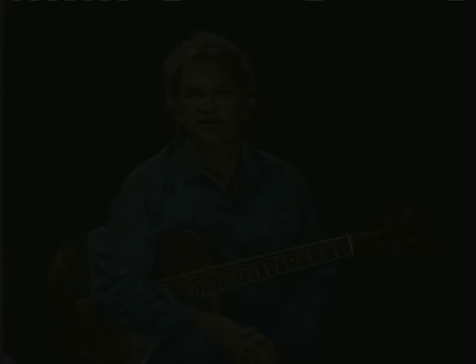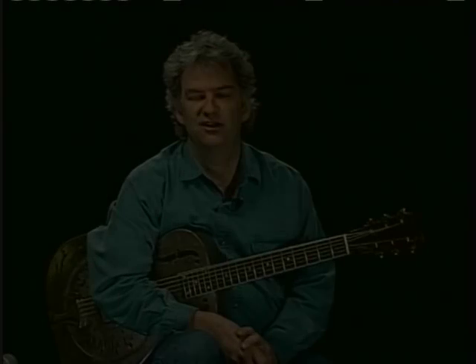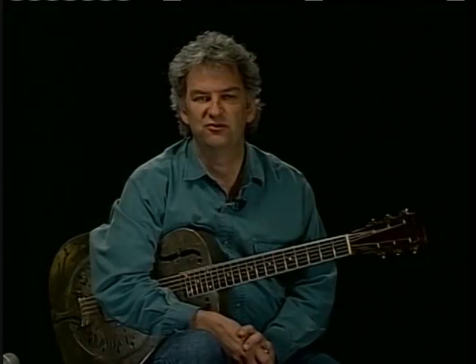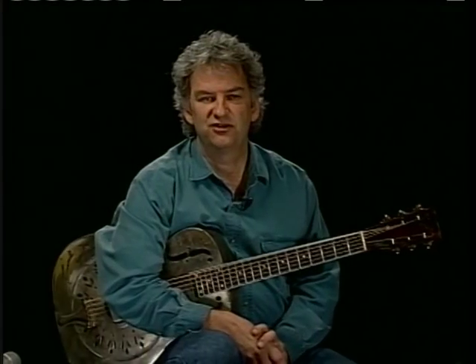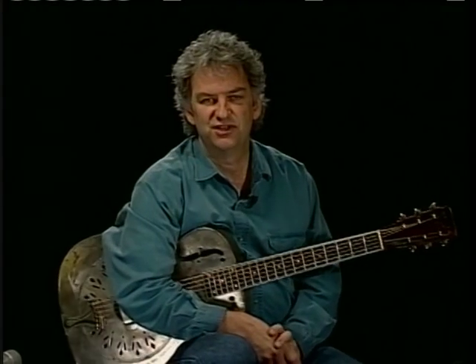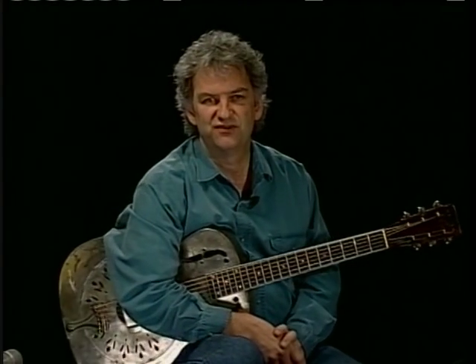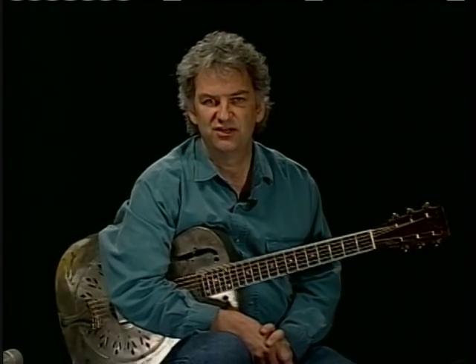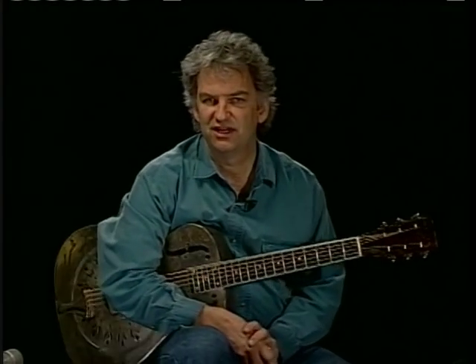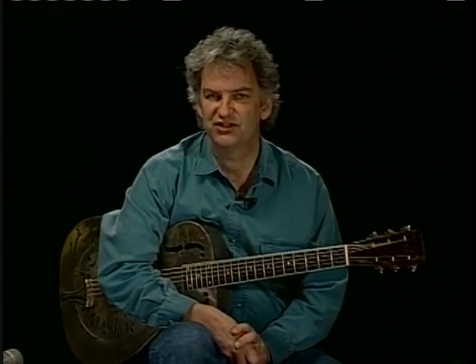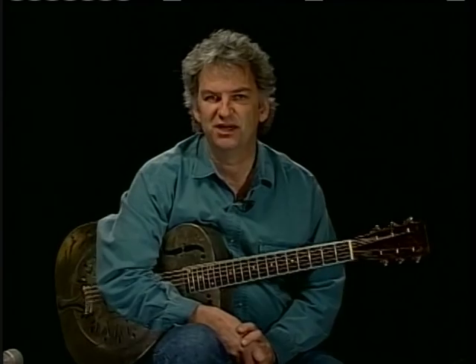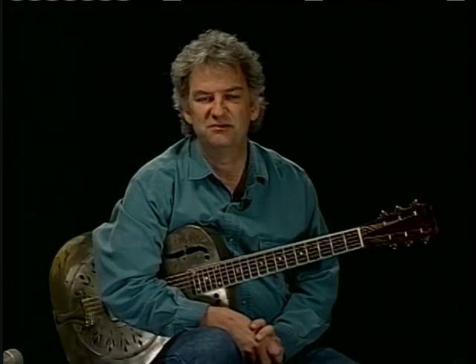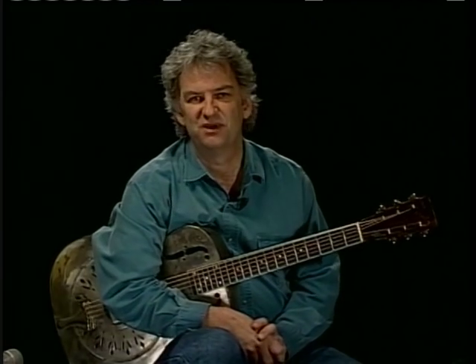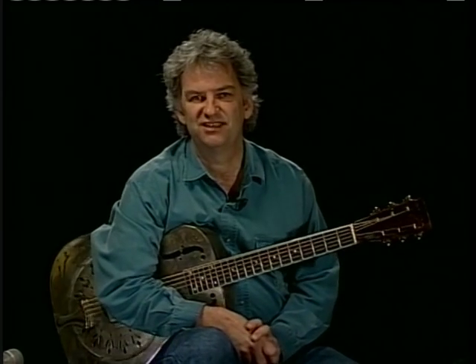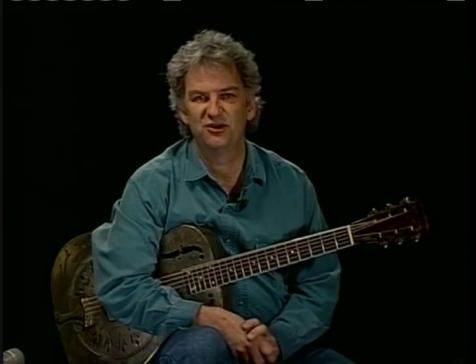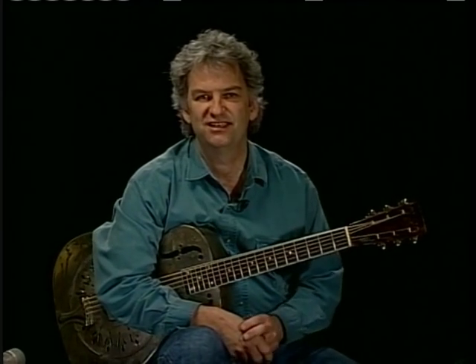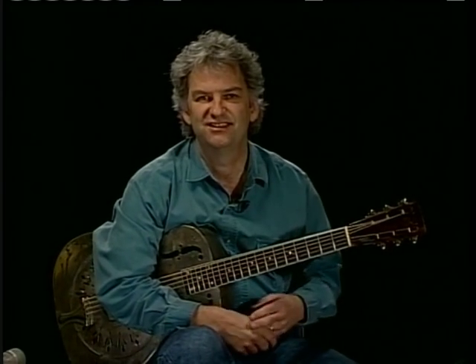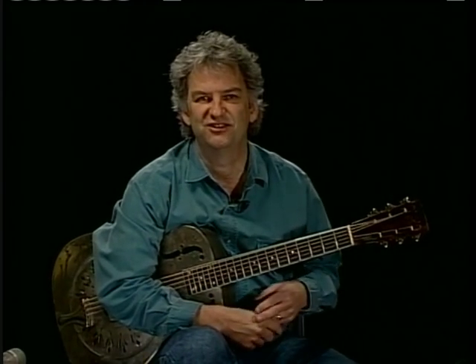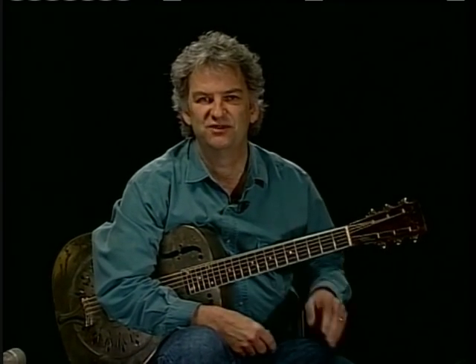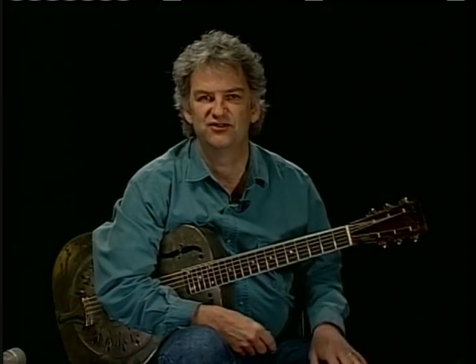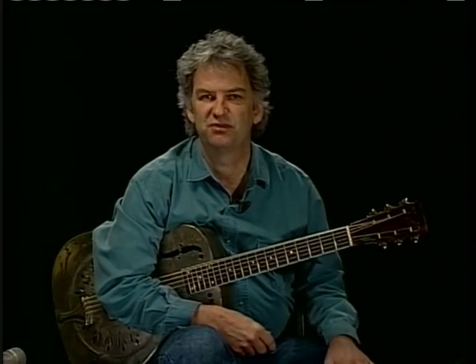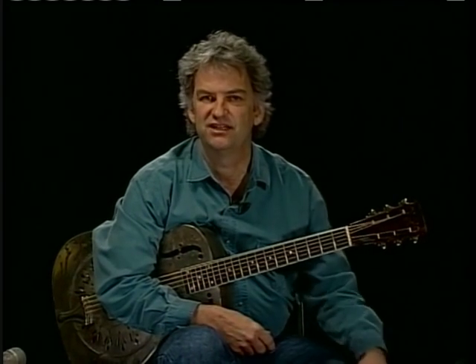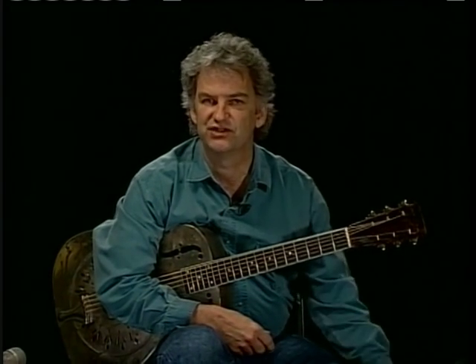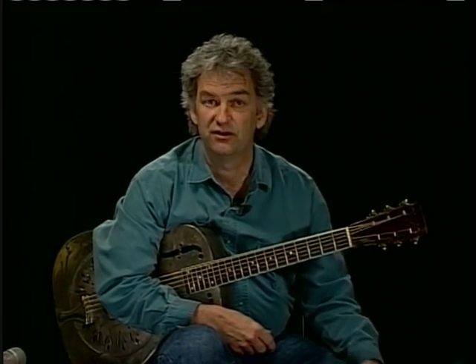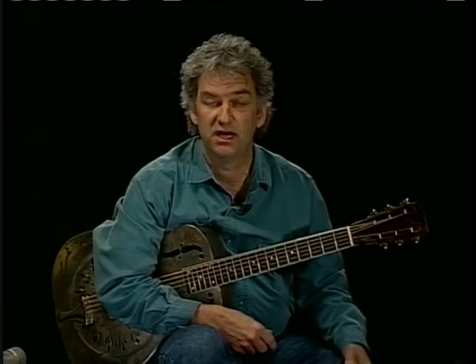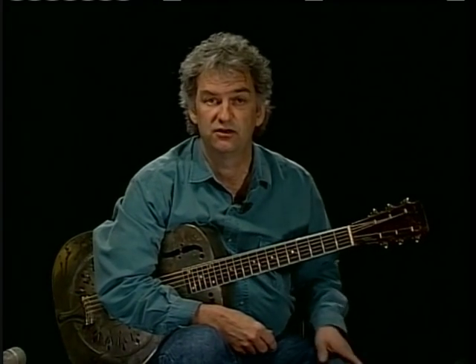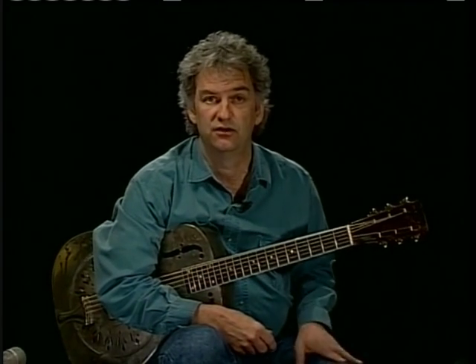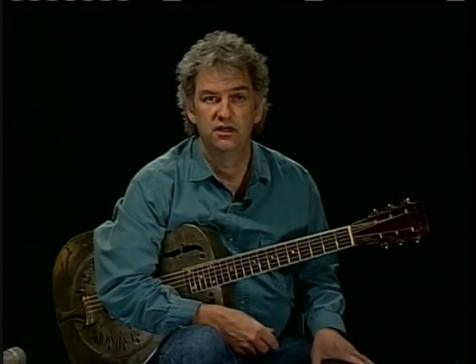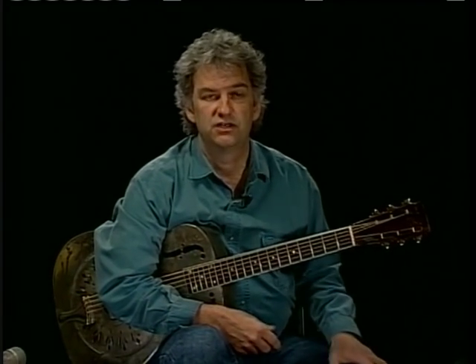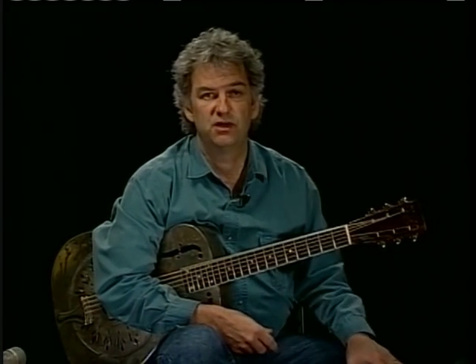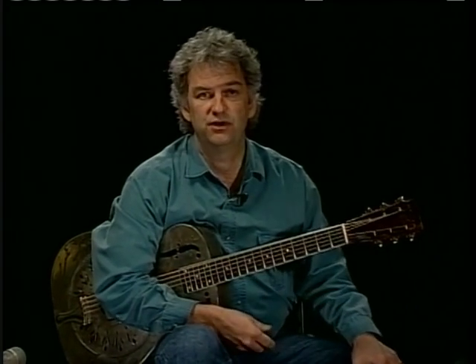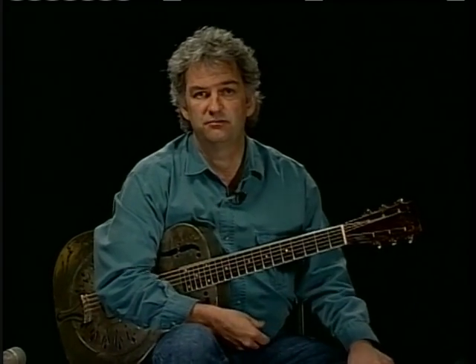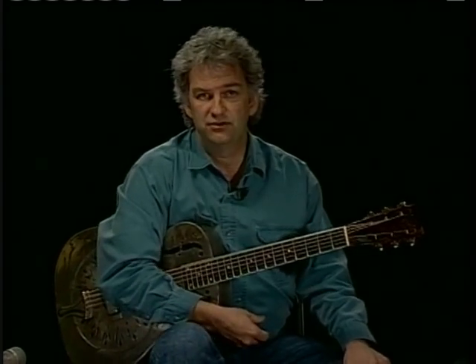Hello and welcome to this video lesson. My name is Mike Dowling. The tune I just played is a song of mine called Swamp Dog Blues.